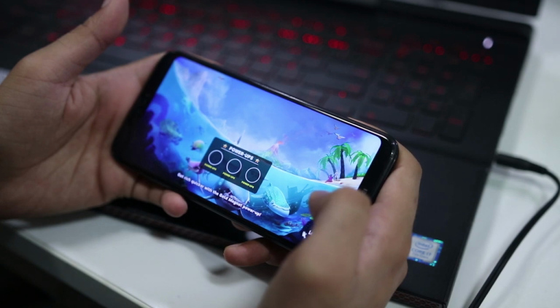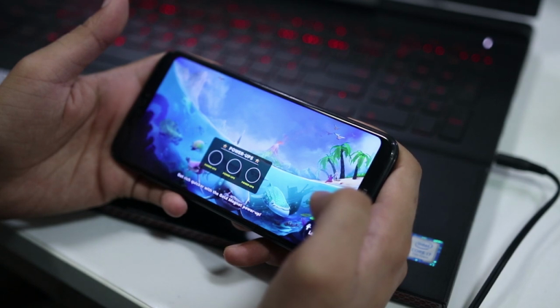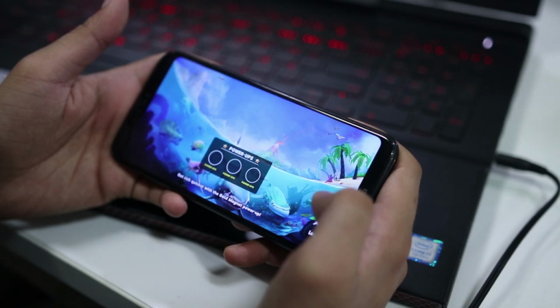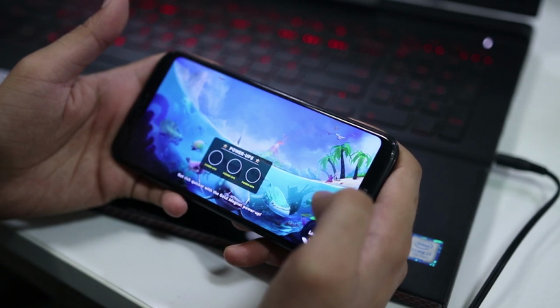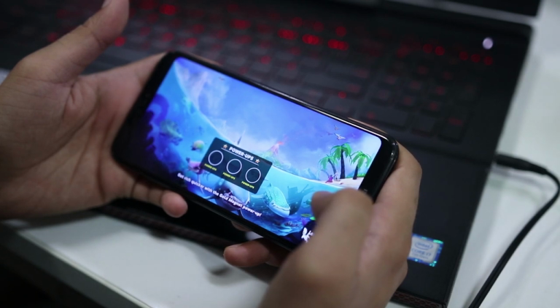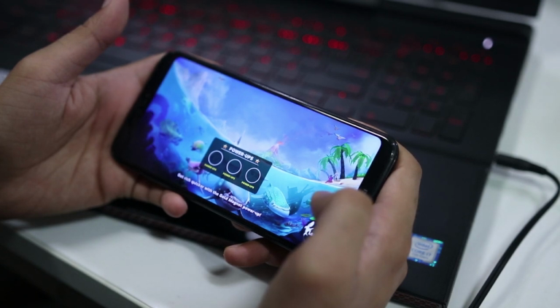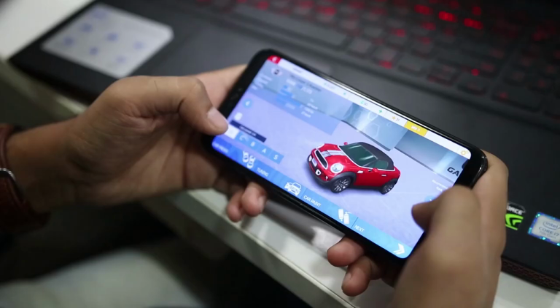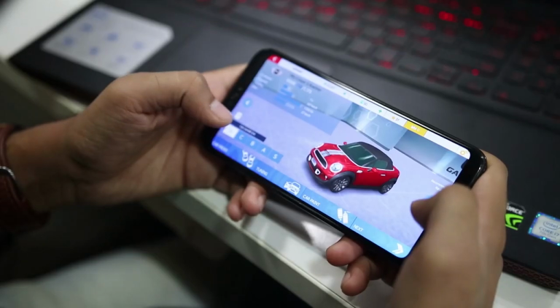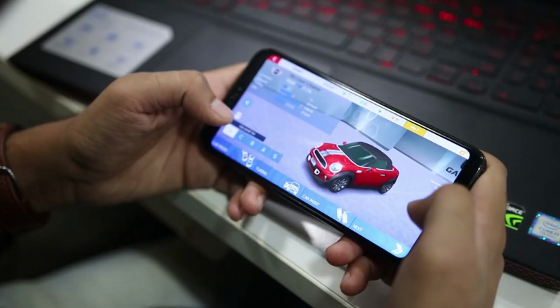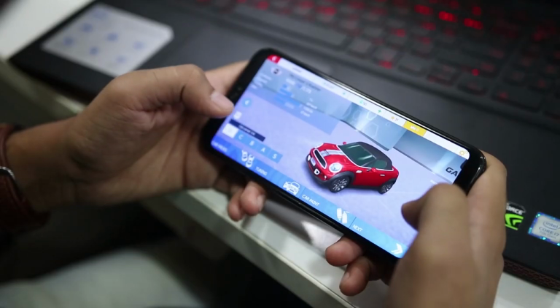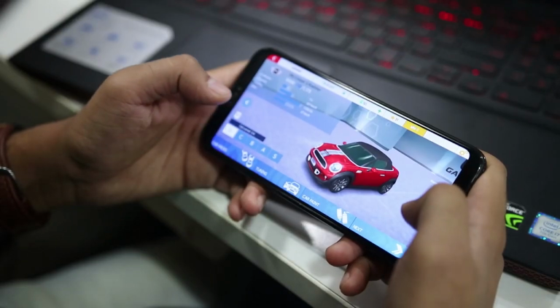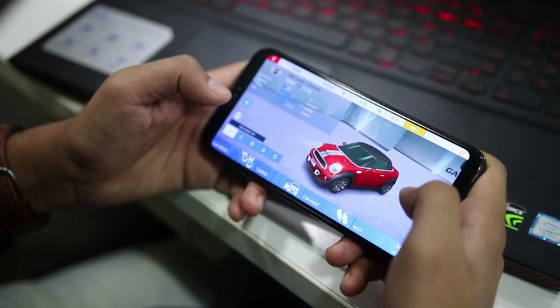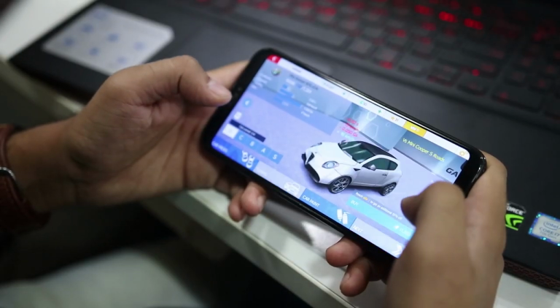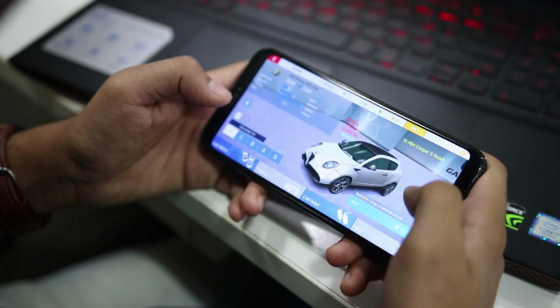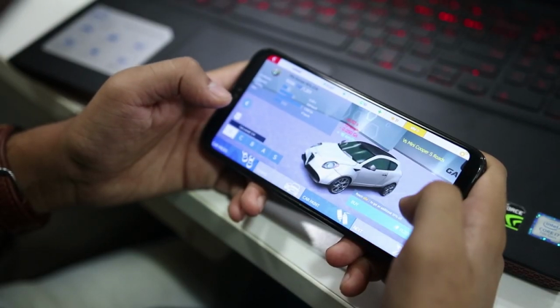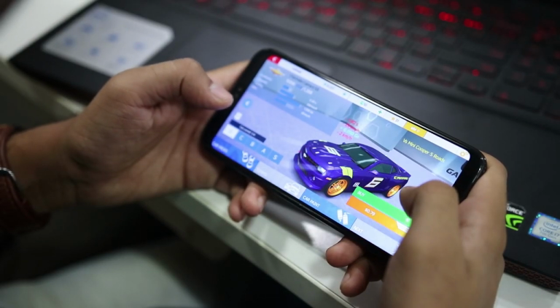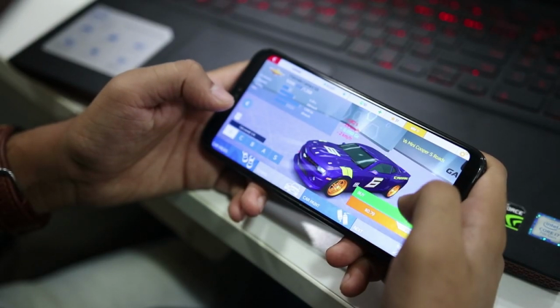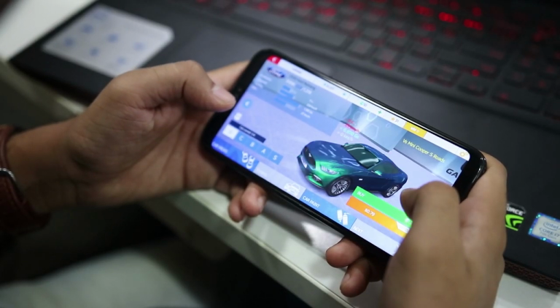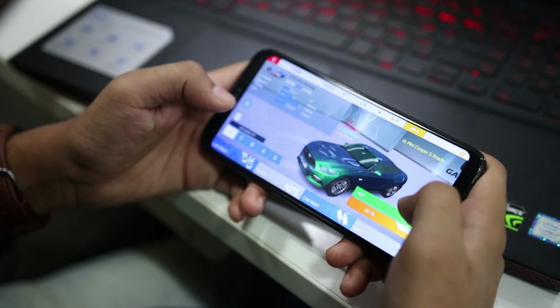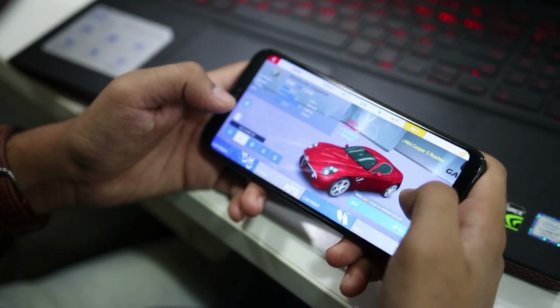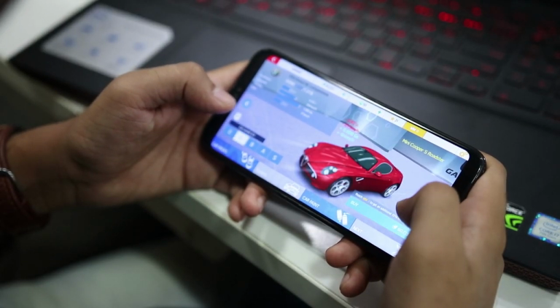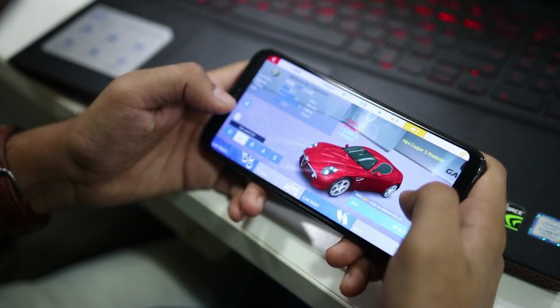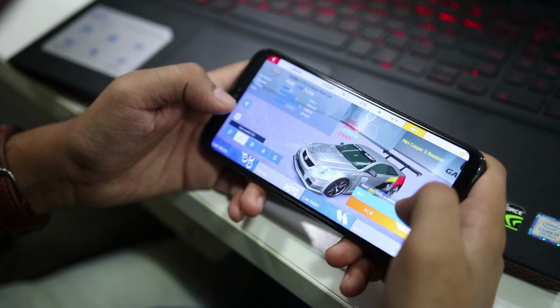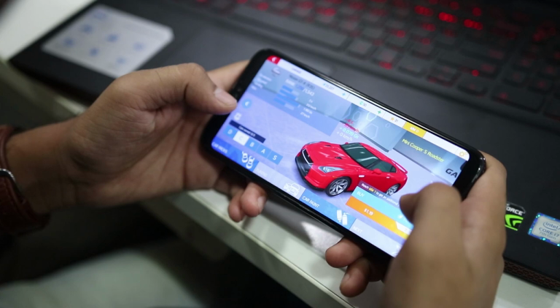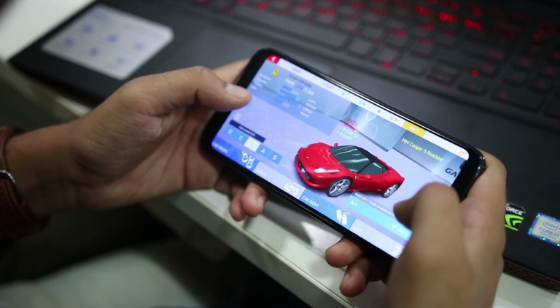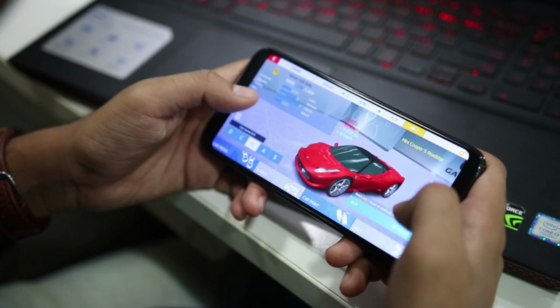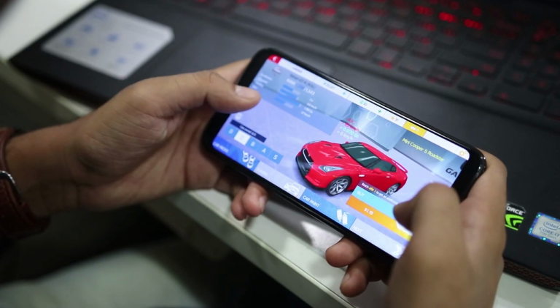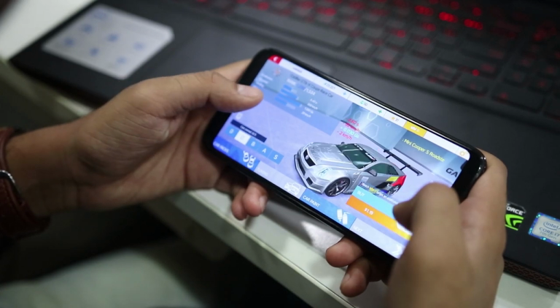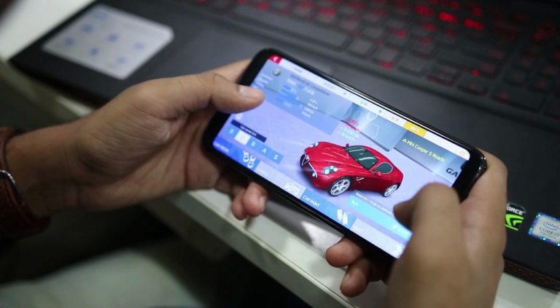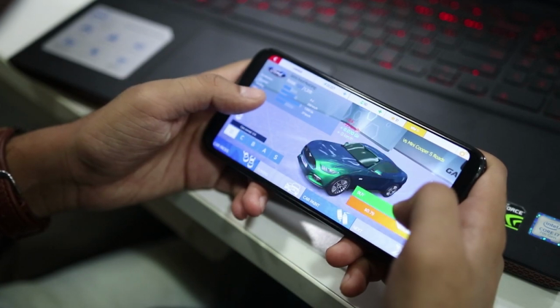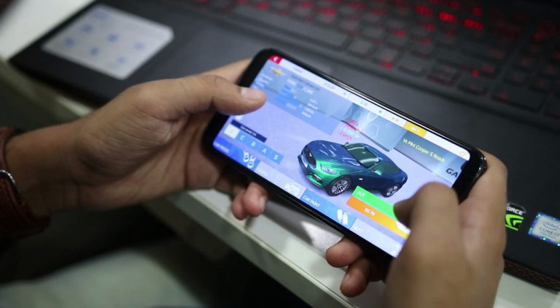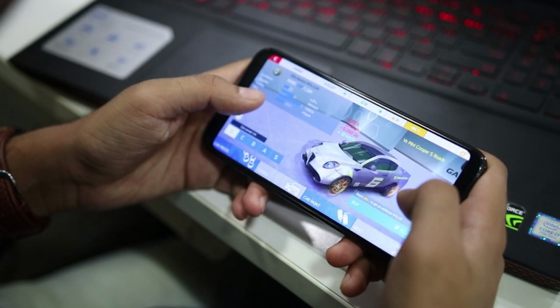Most other in-game actions — like selecting race mode, choosing a car, etc. — were quick and instant.